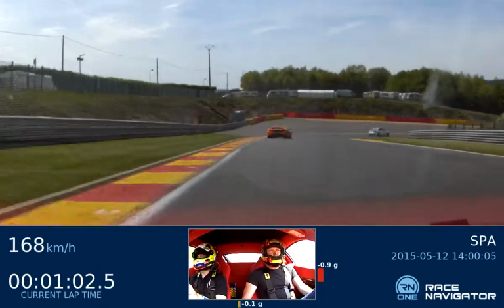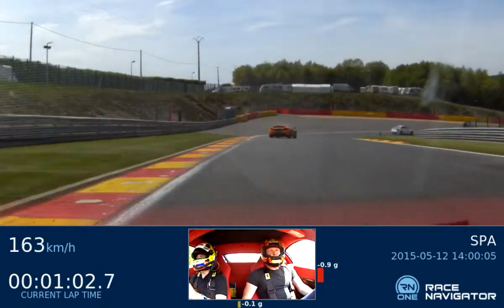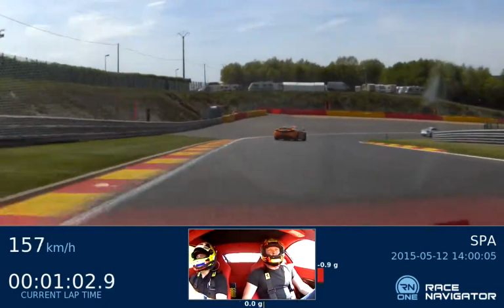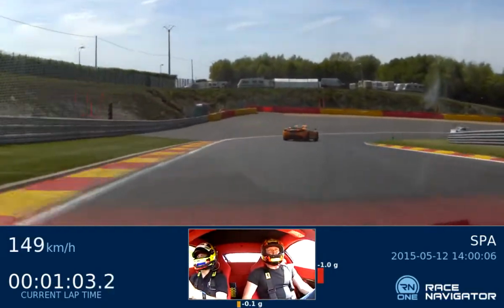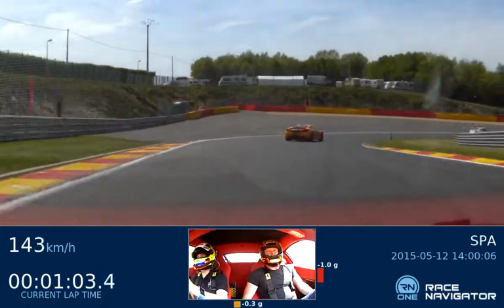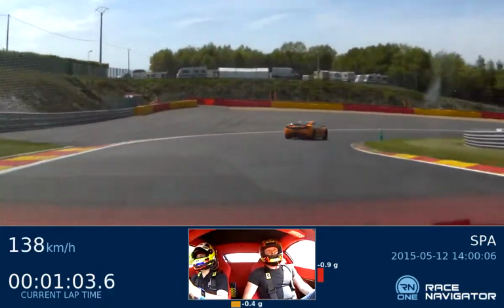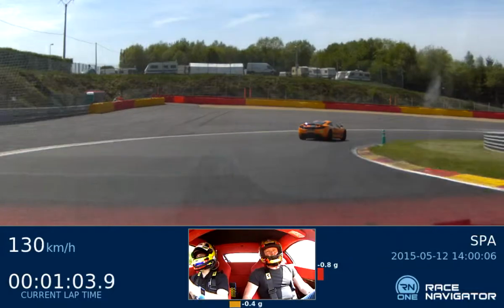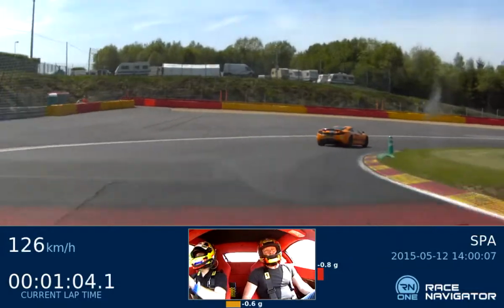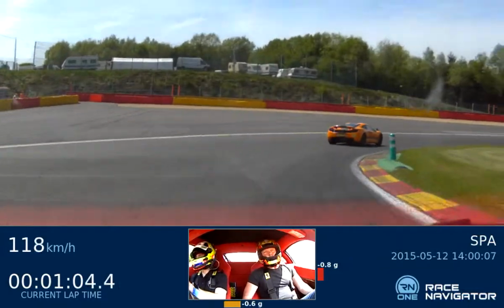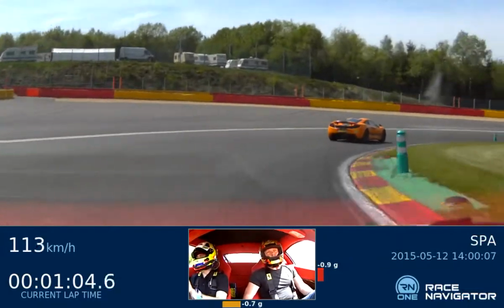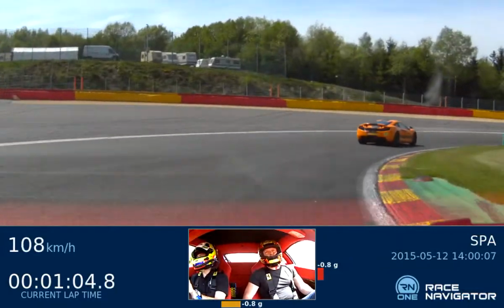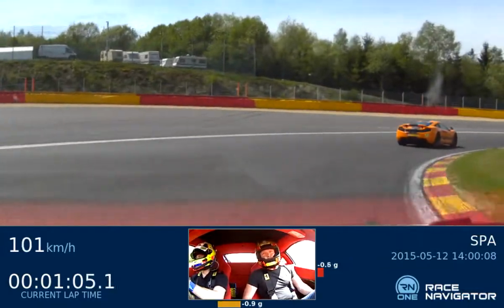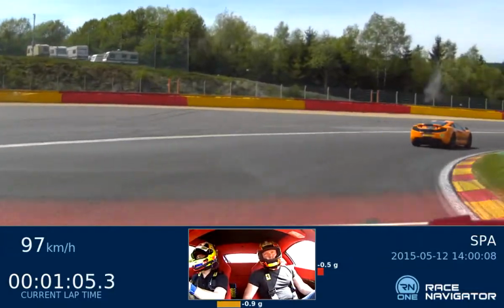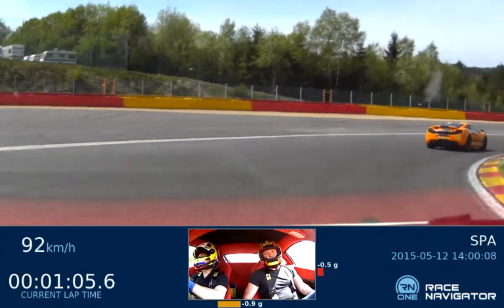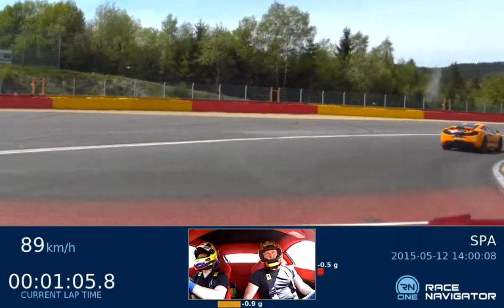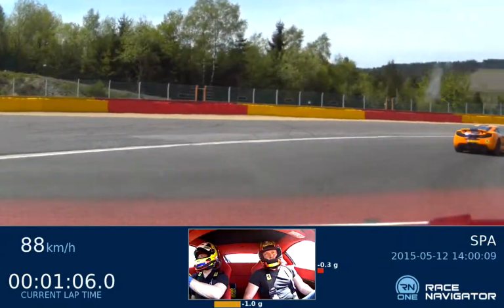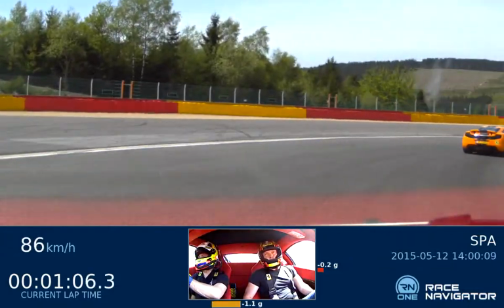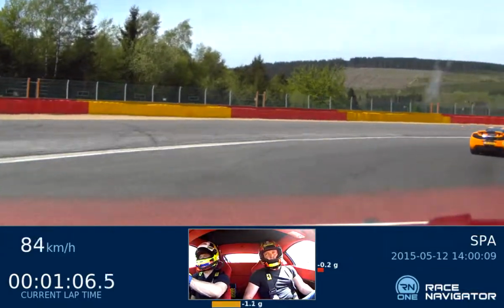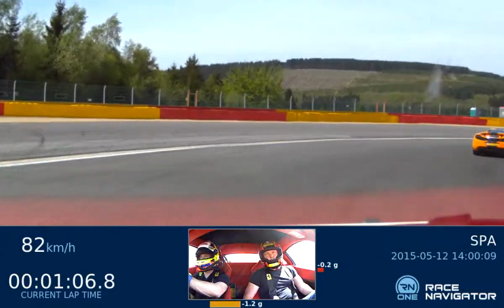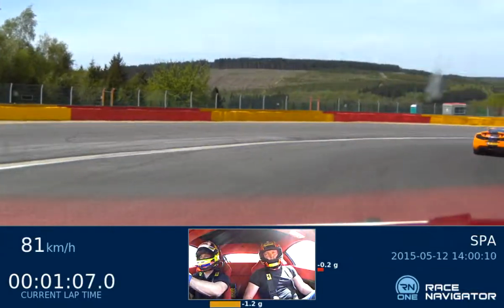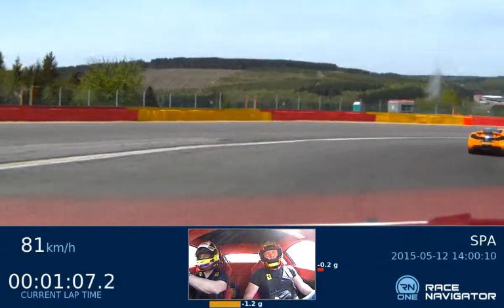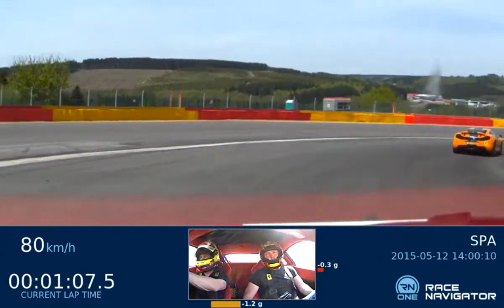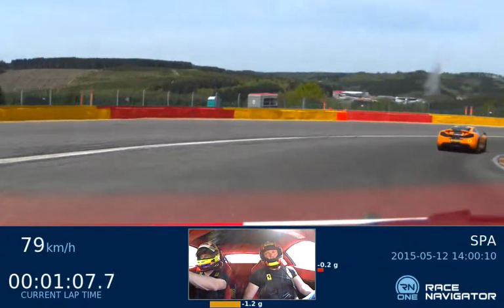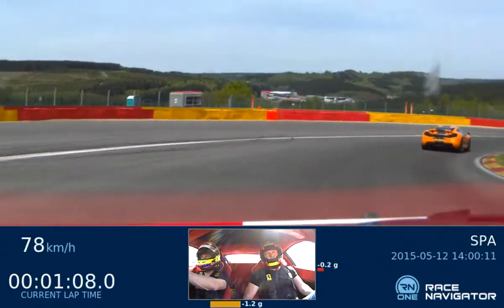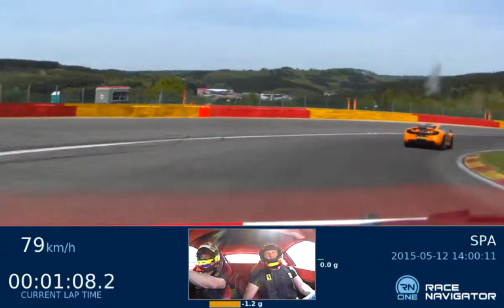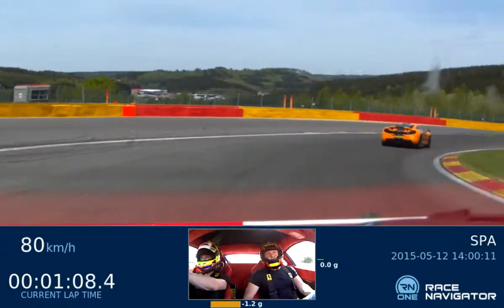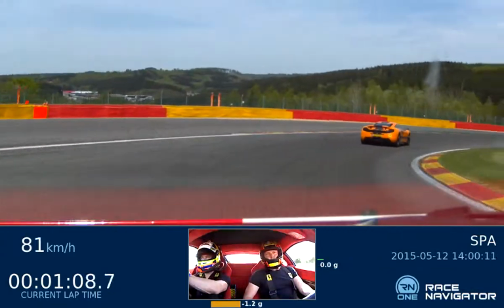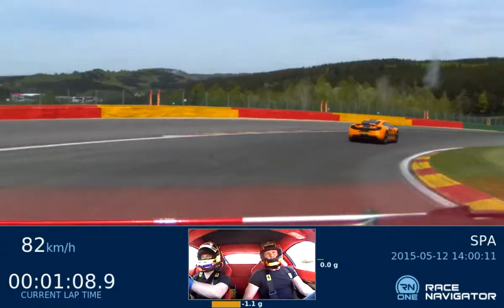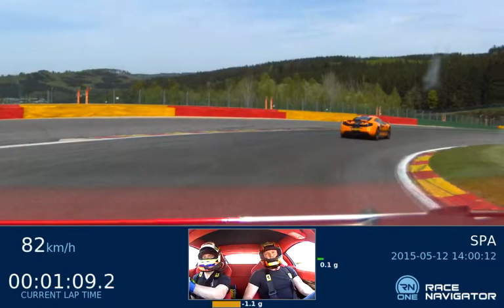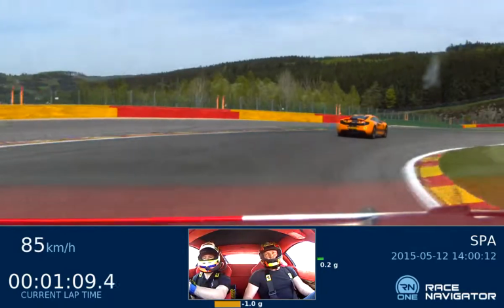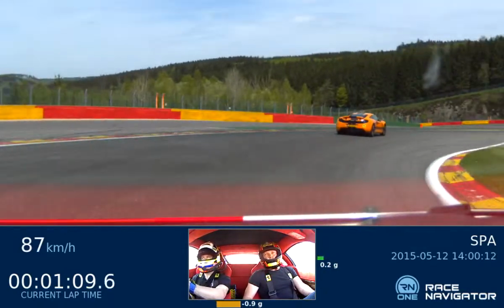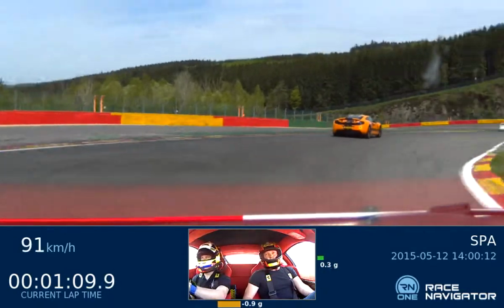Braking through the corner. Wait, wait, wait. Turn and then you go back on the power. Gently.